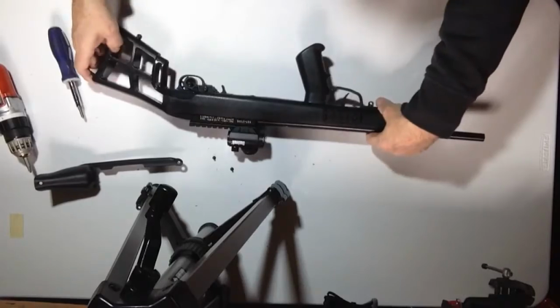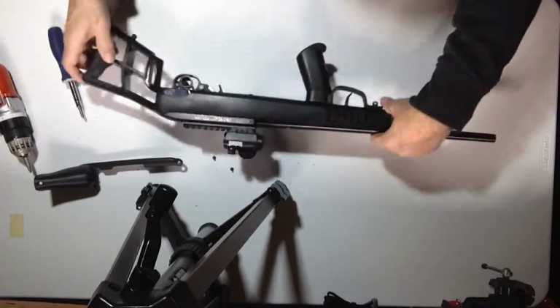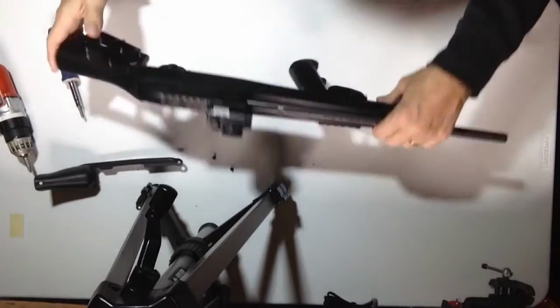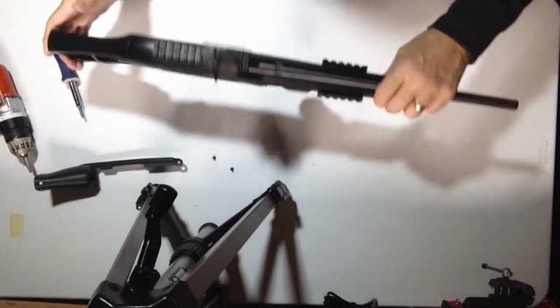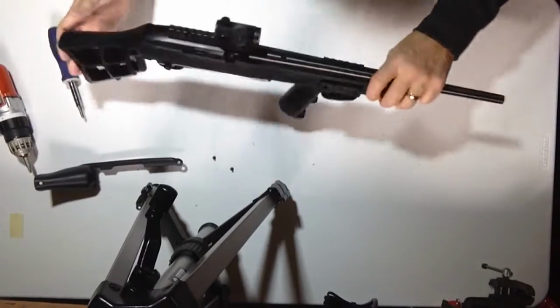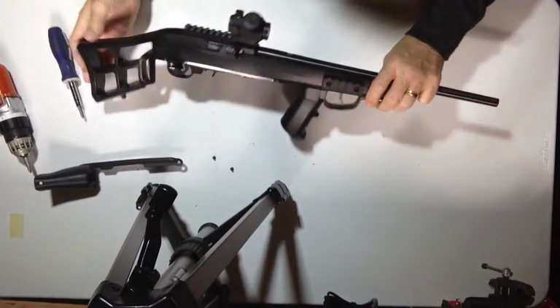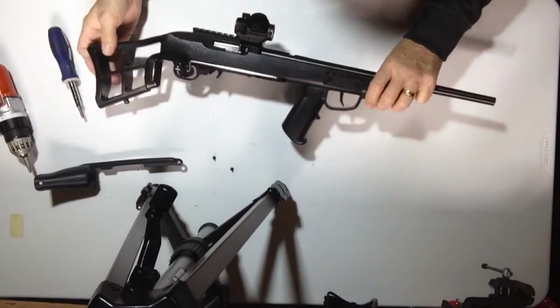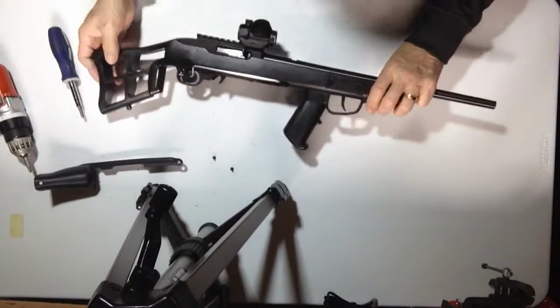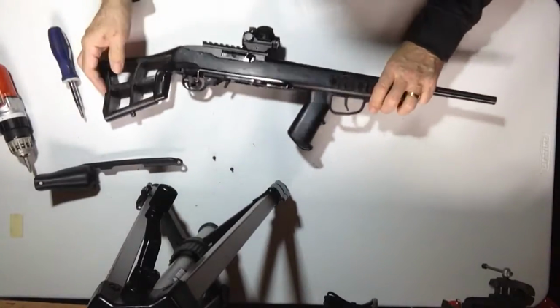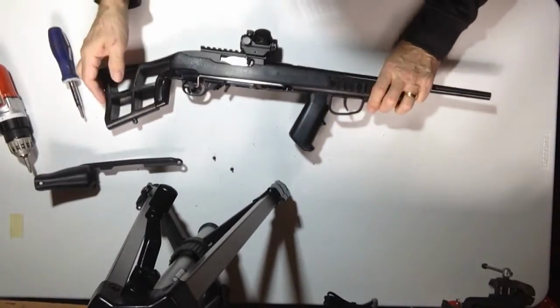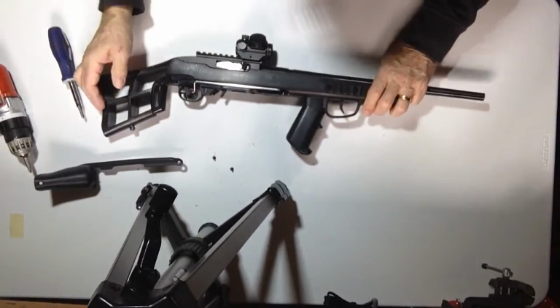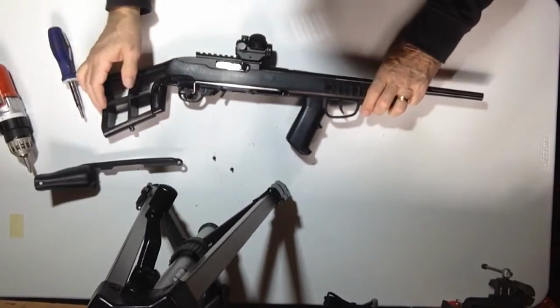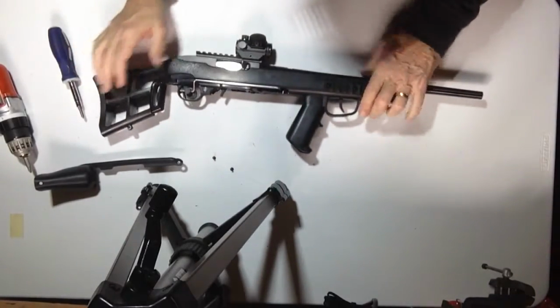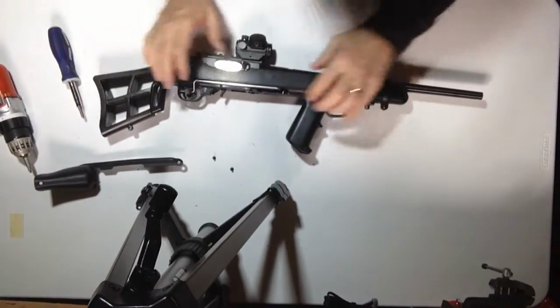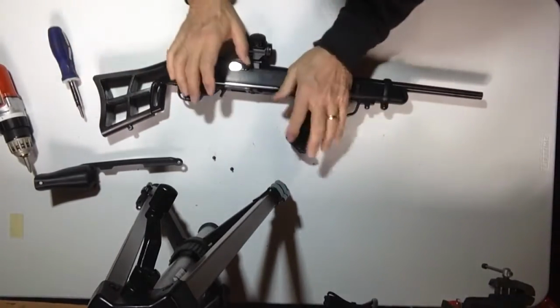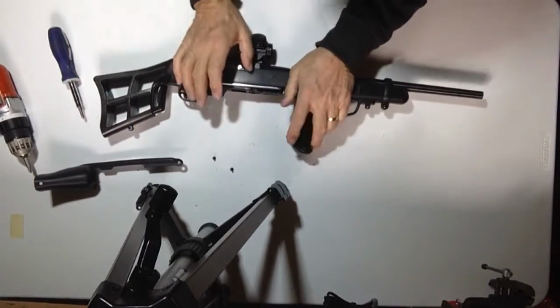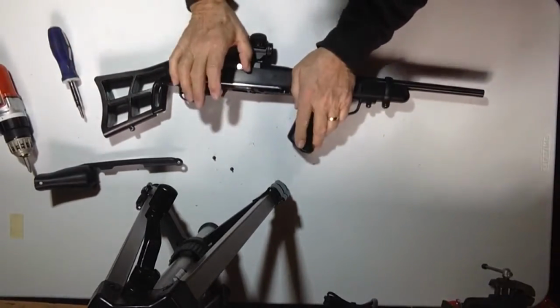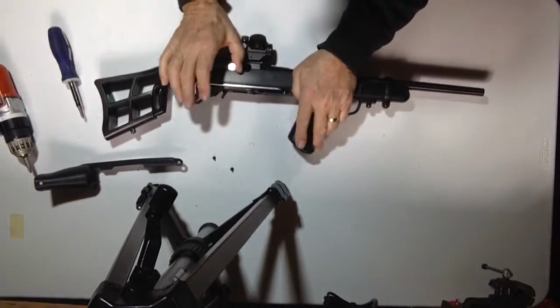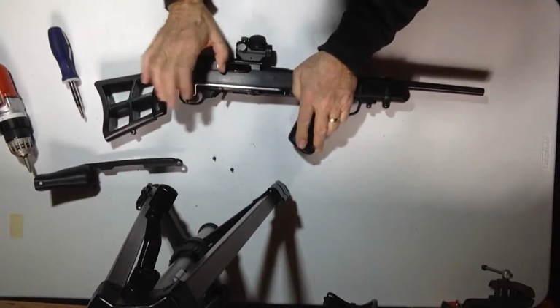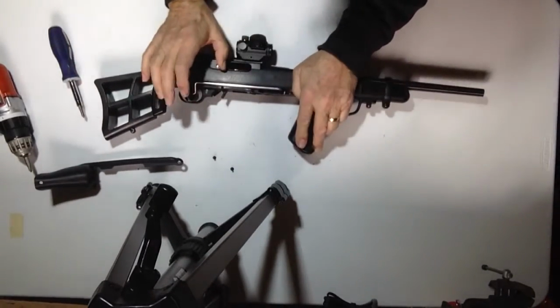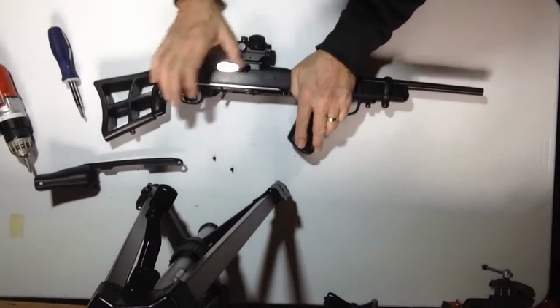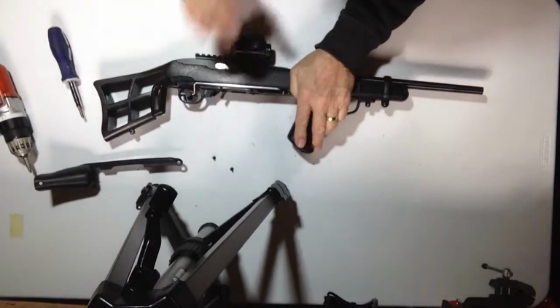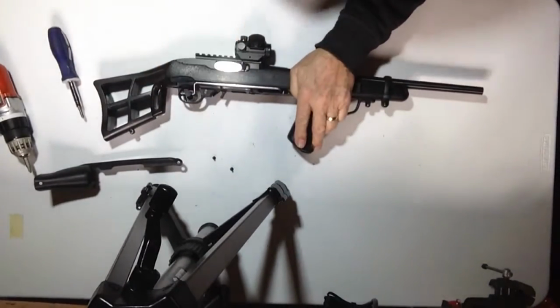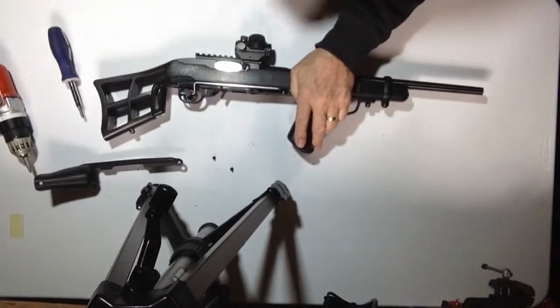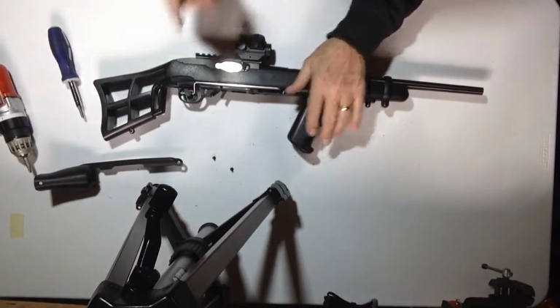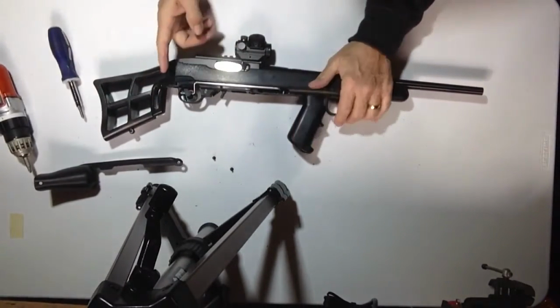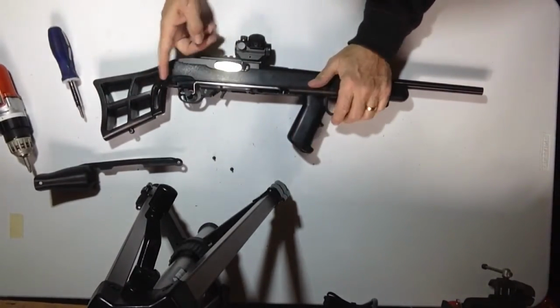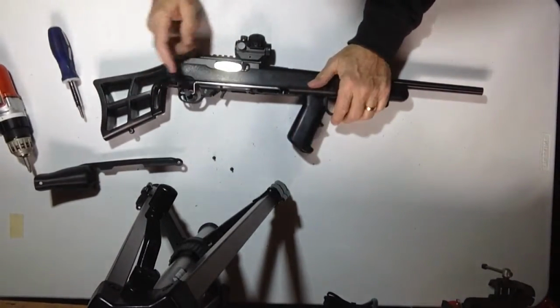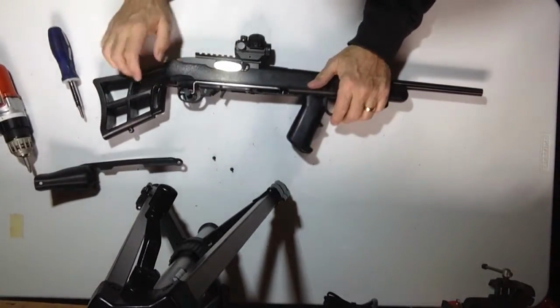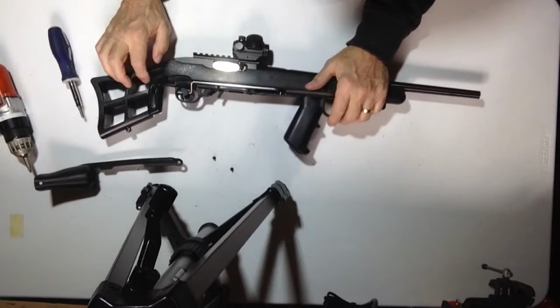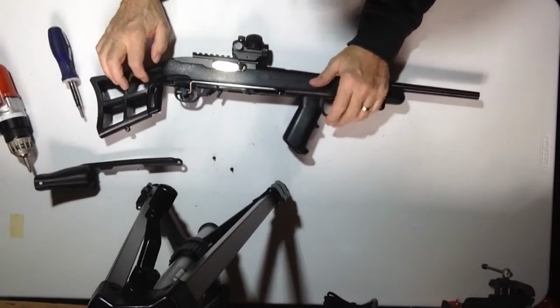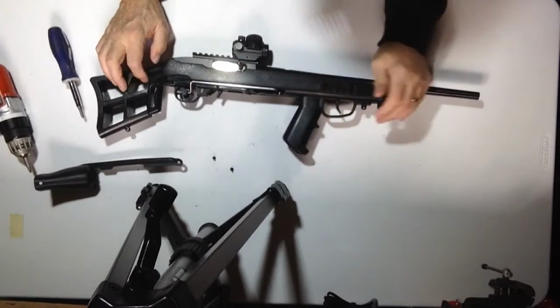Turn it back over, re-cock it, and make sure the trigger is set.